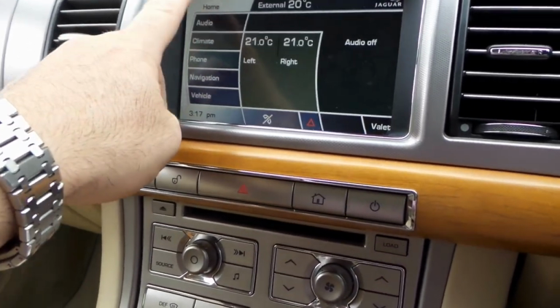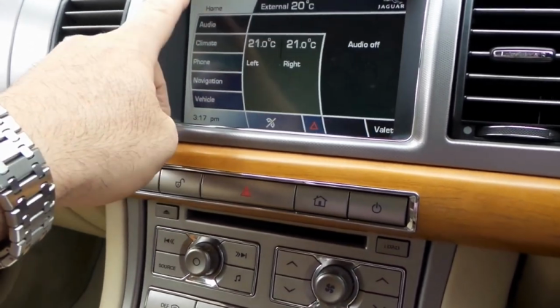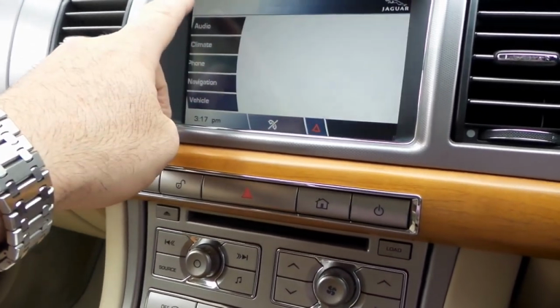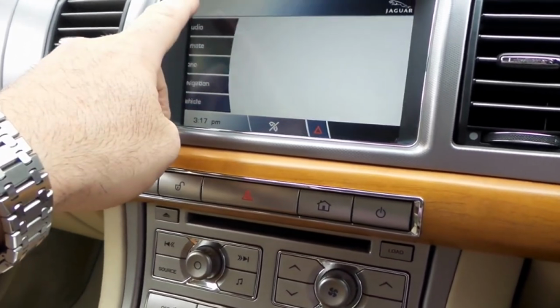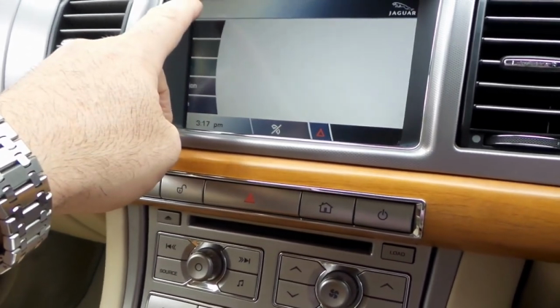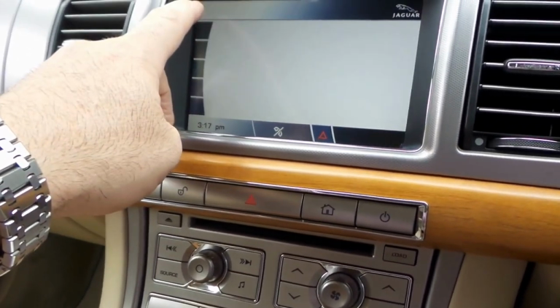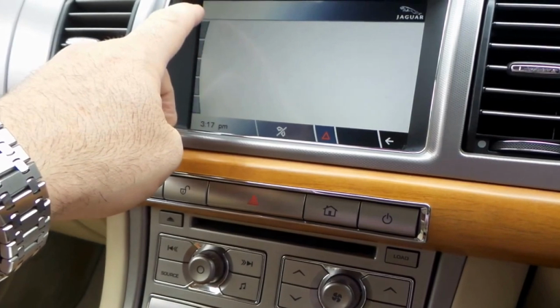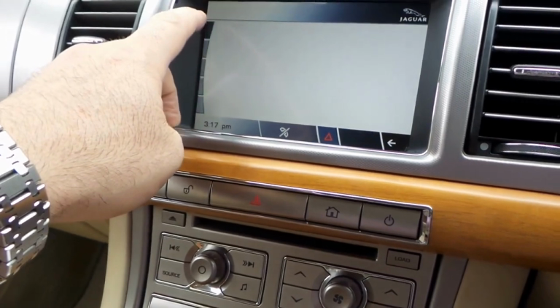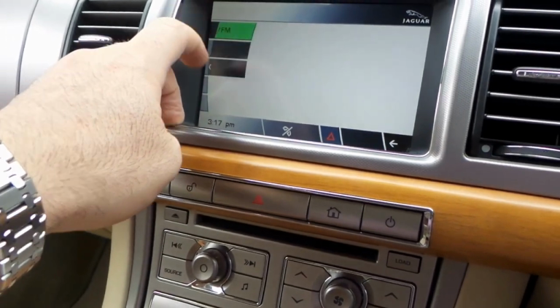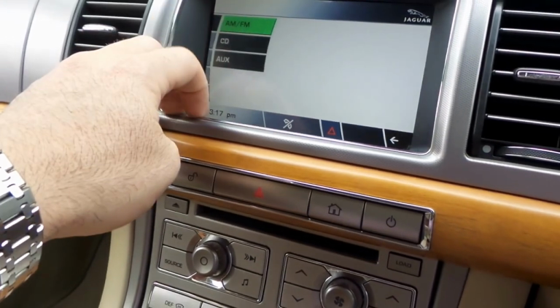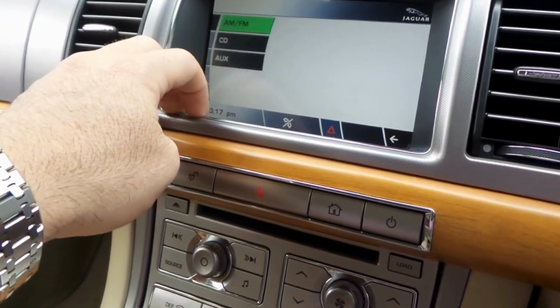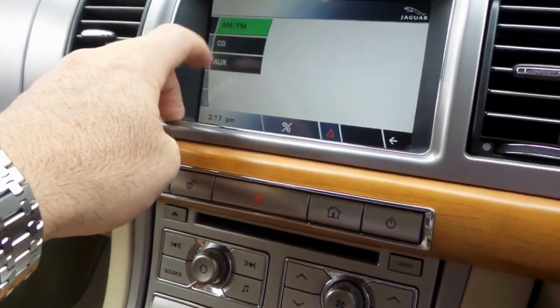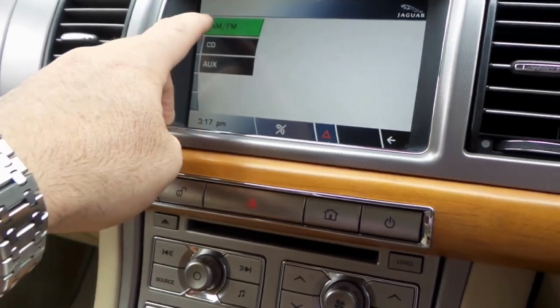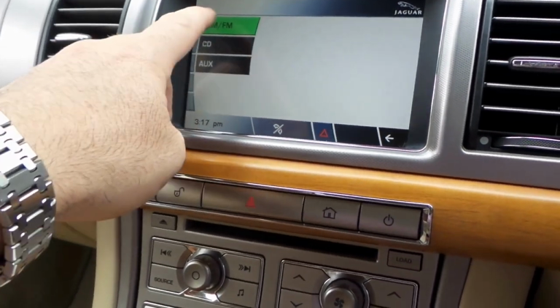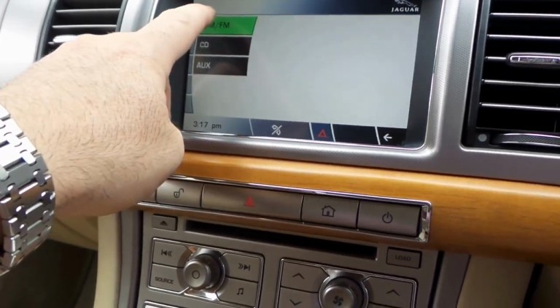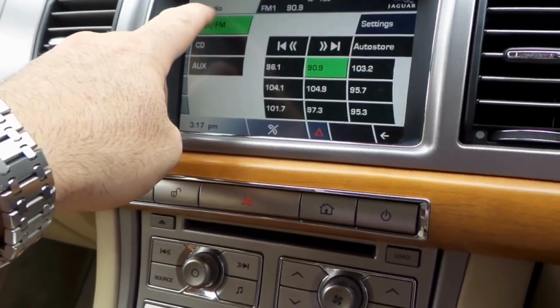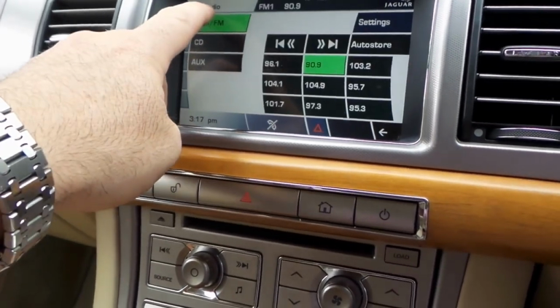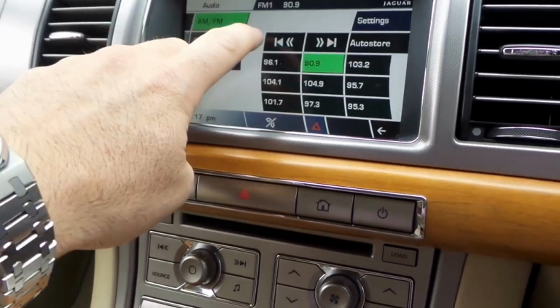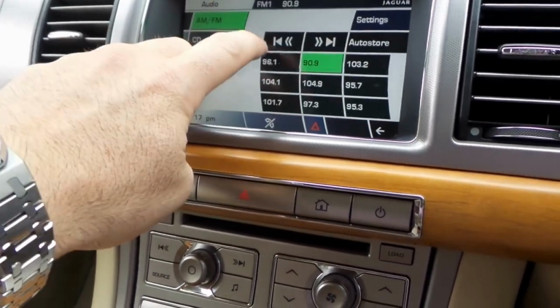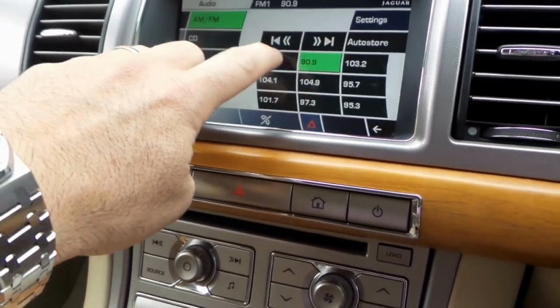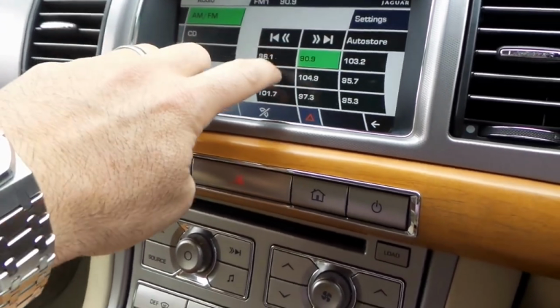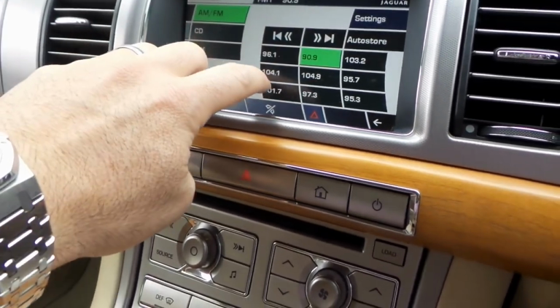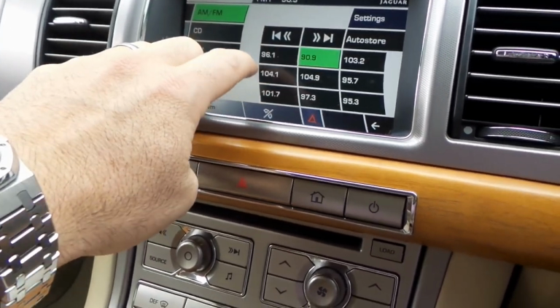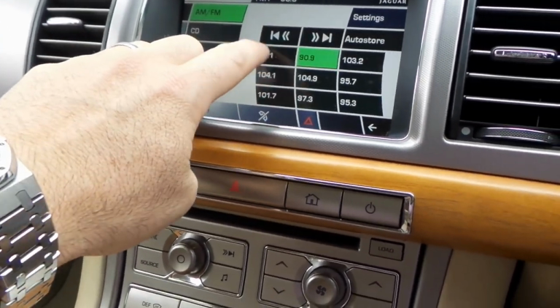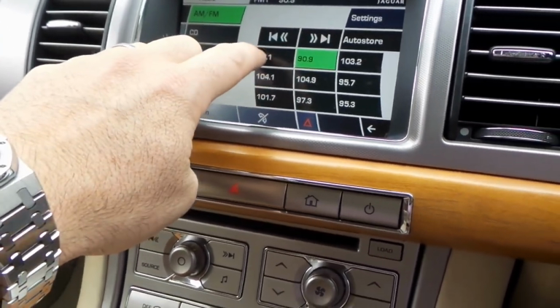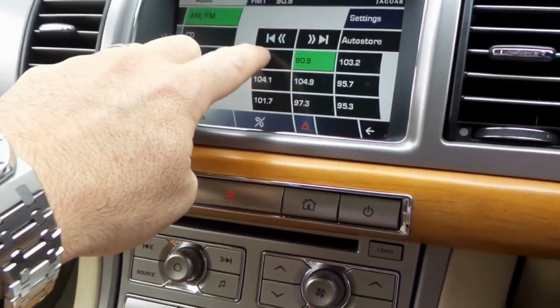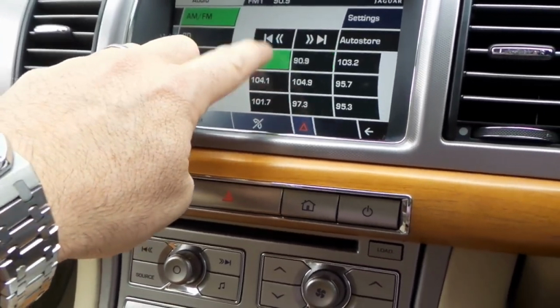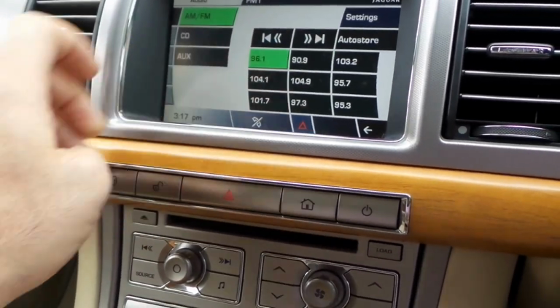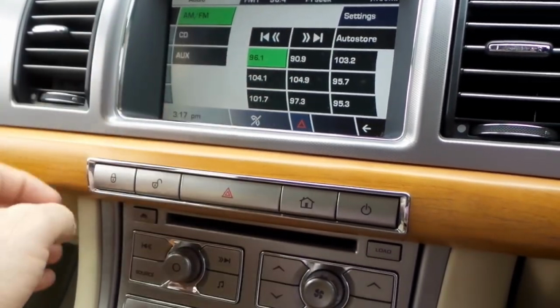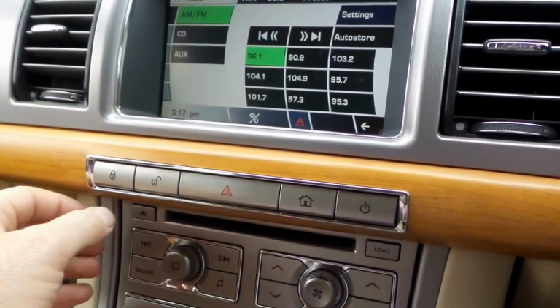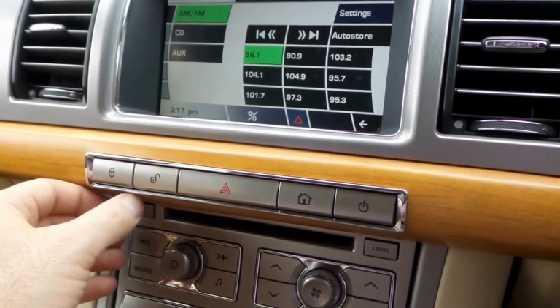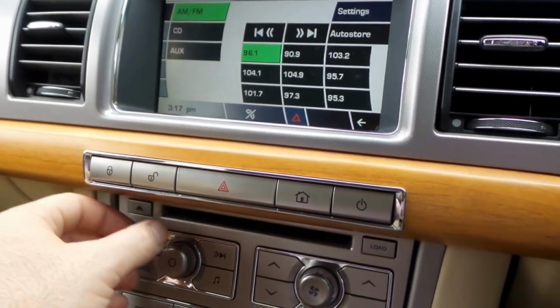To operate the sound system — audio, AM/FM, choose a station.